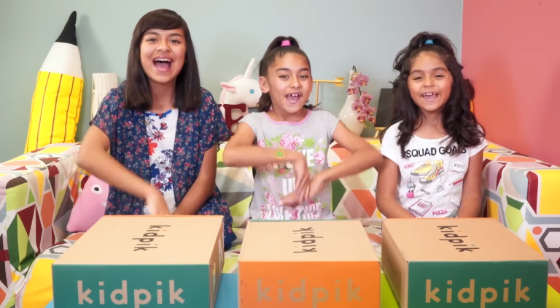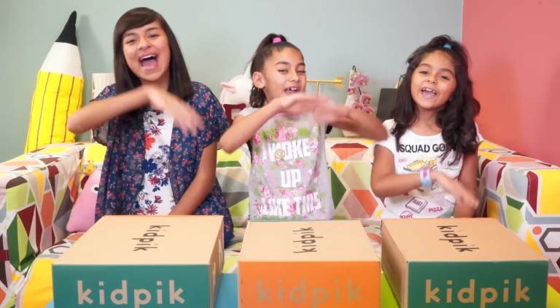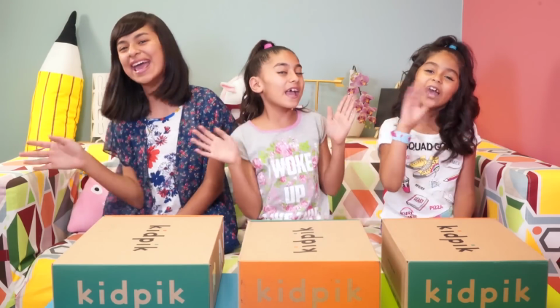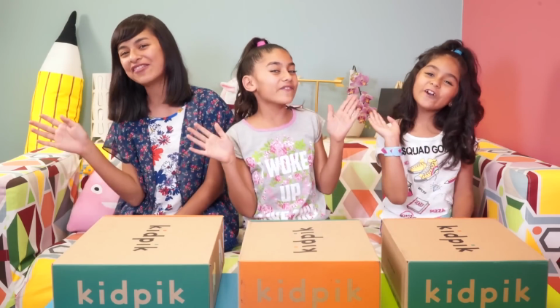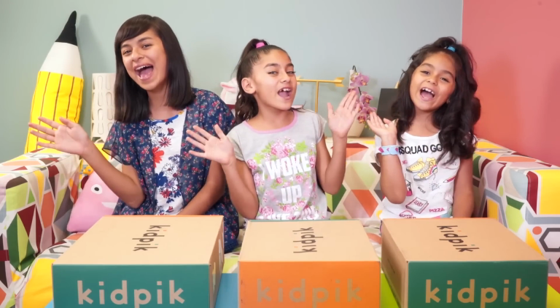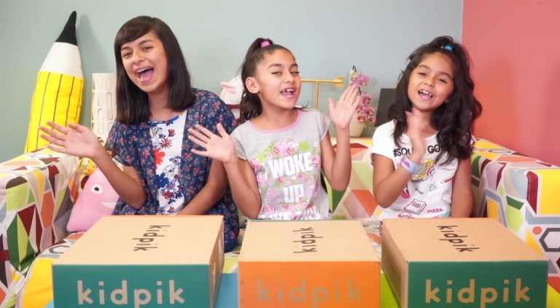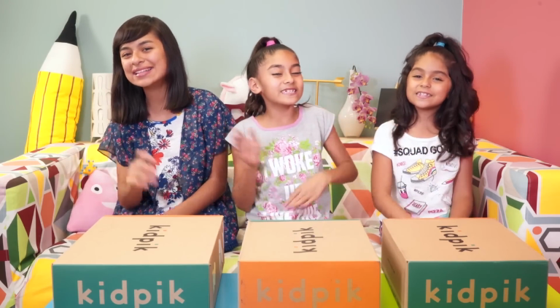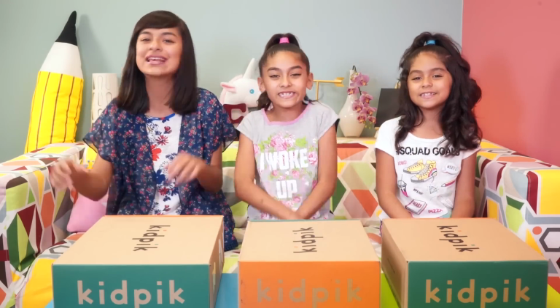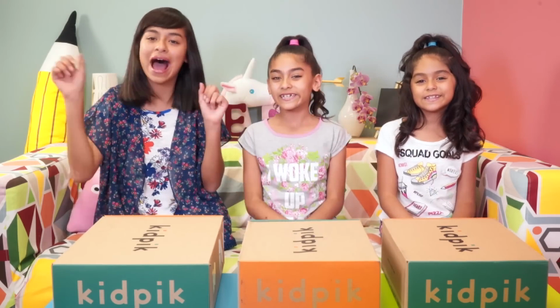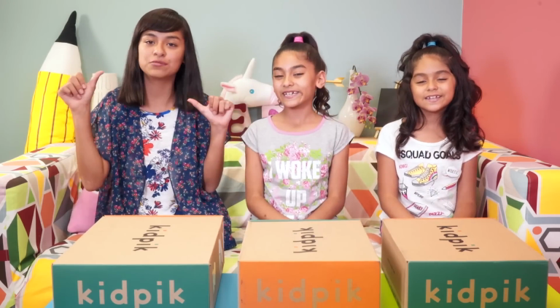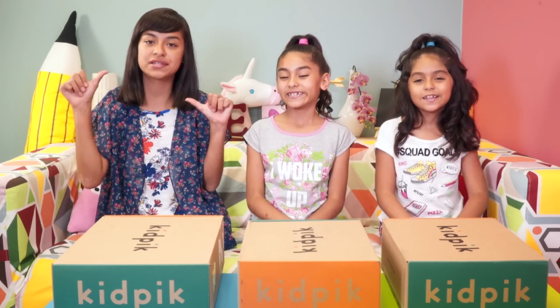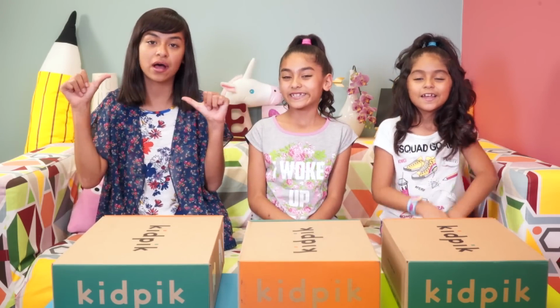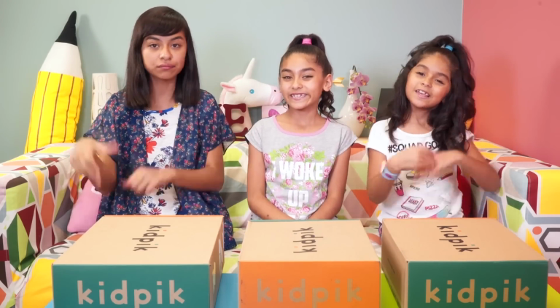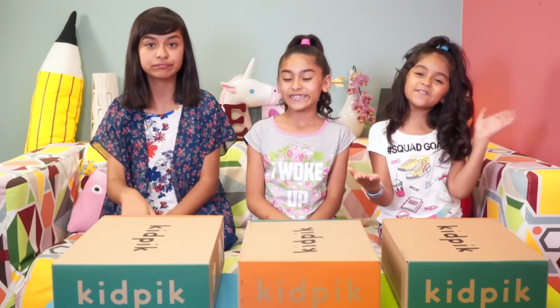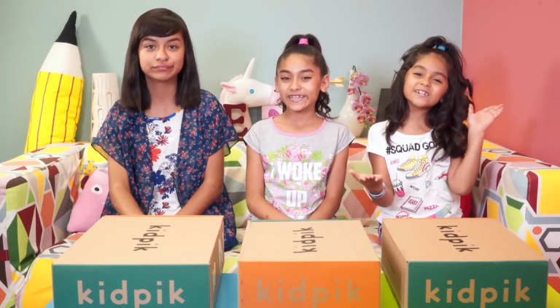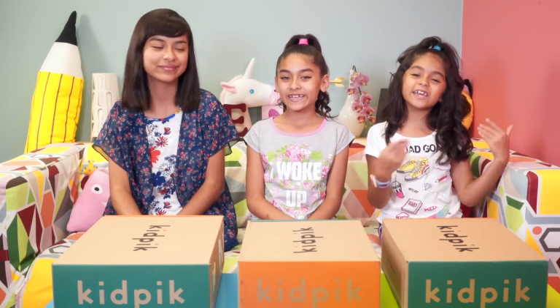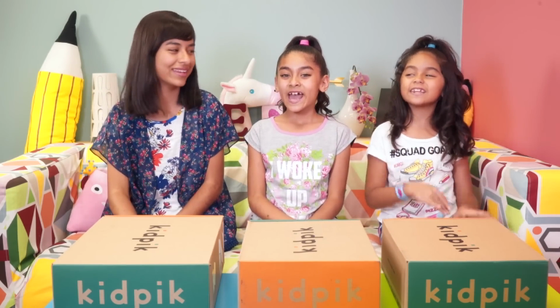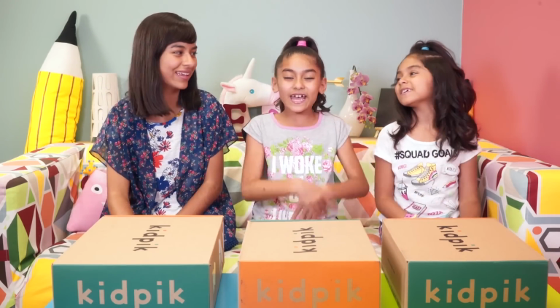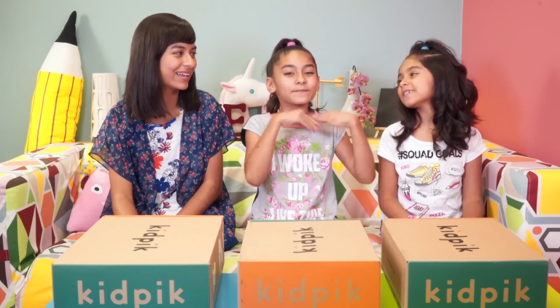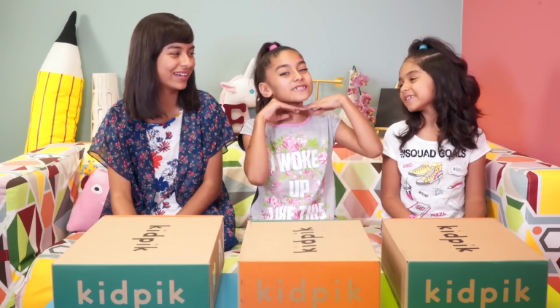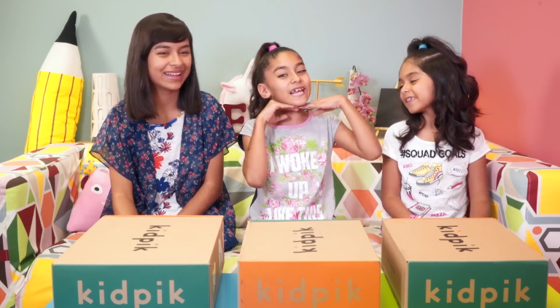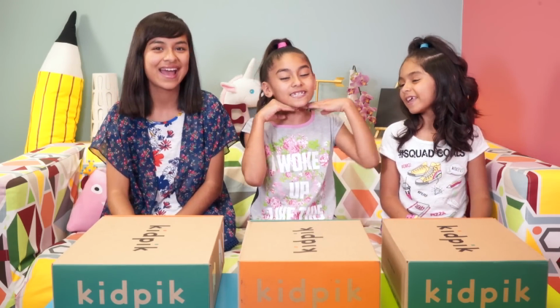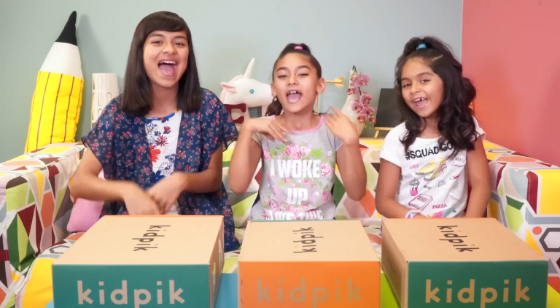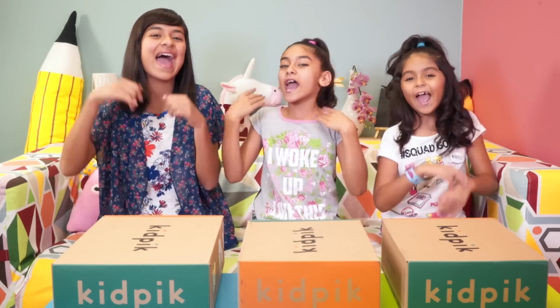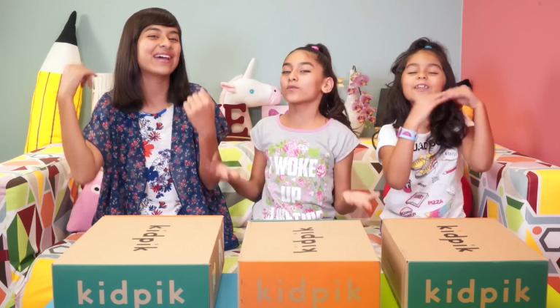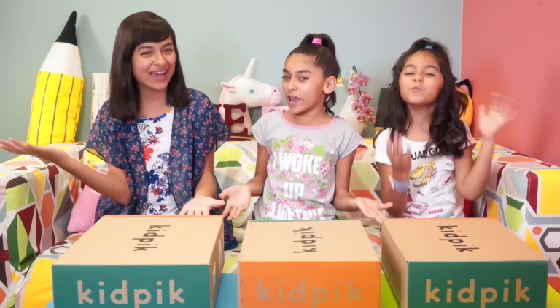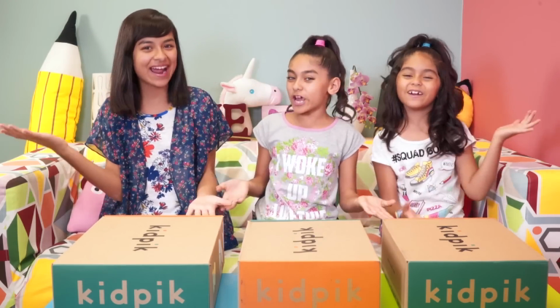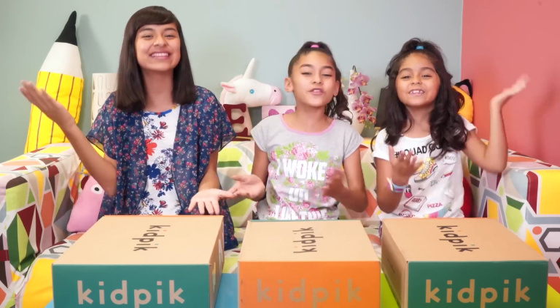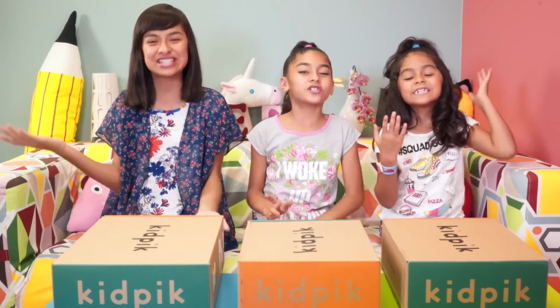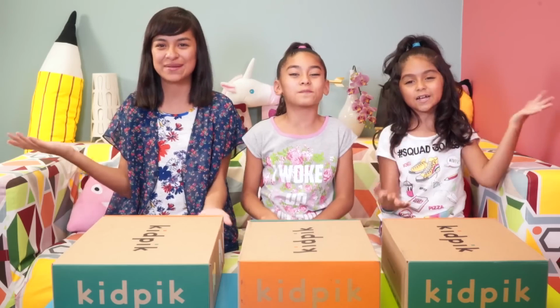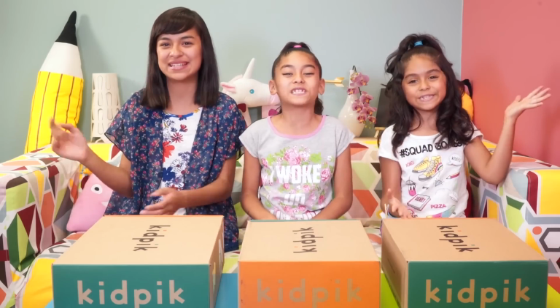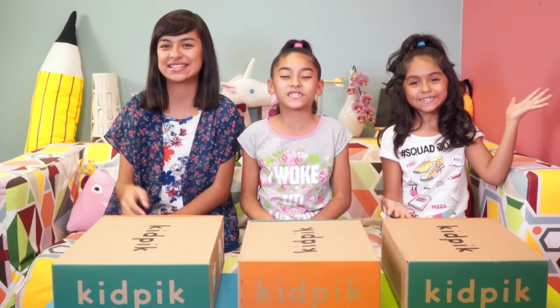Hey friends! I'm Giselle. I'm Angeline. And Mercedes. And we're The Gem Sisters!